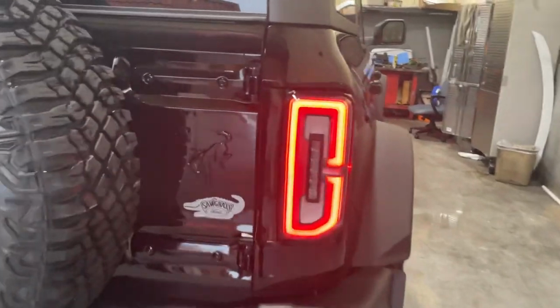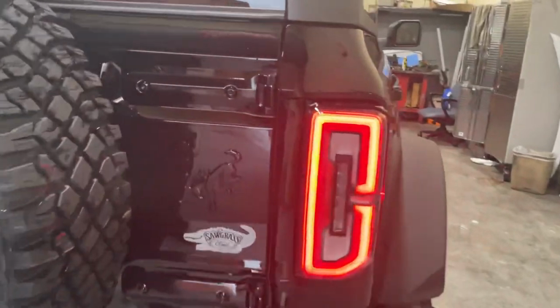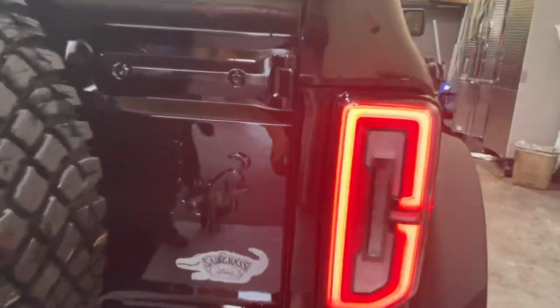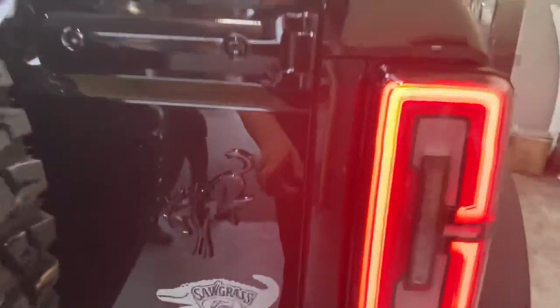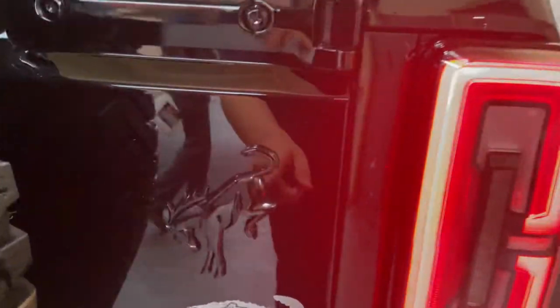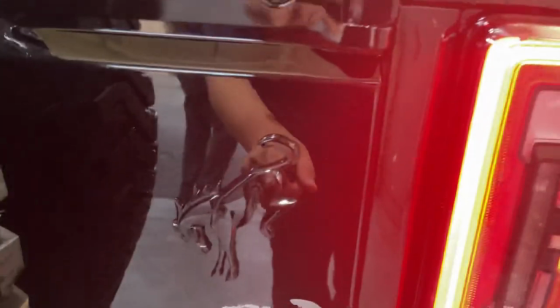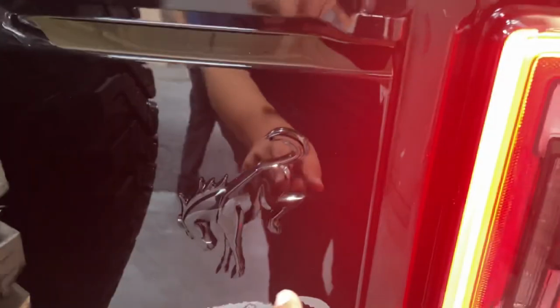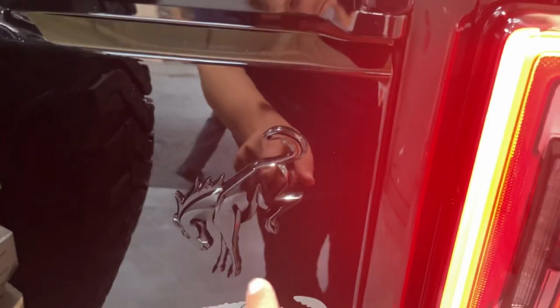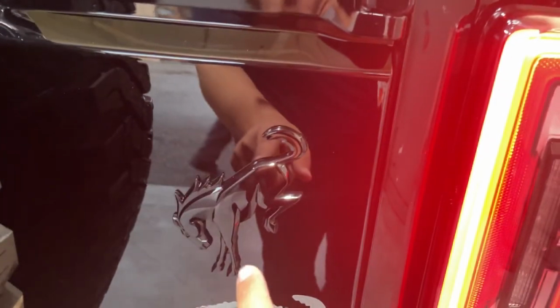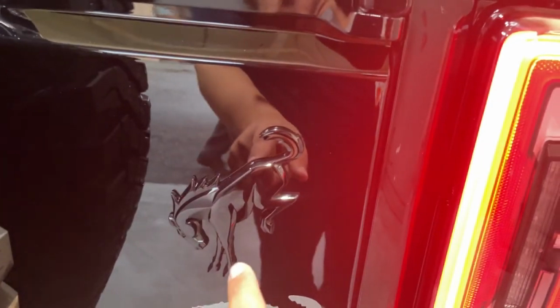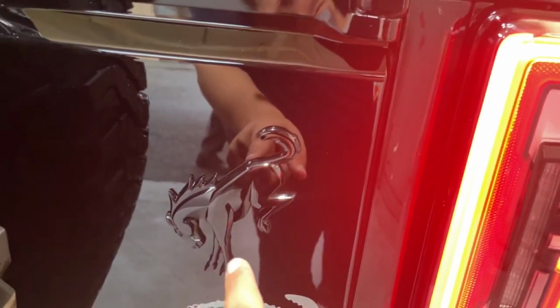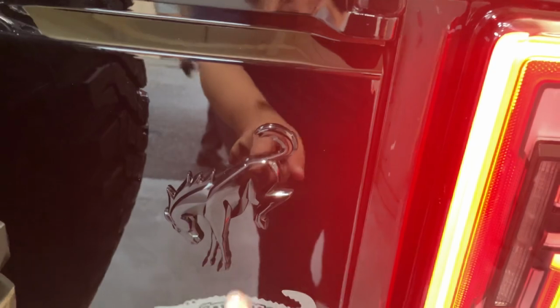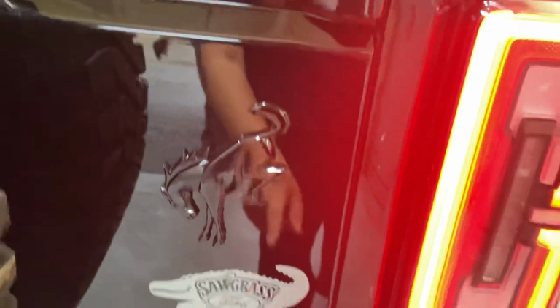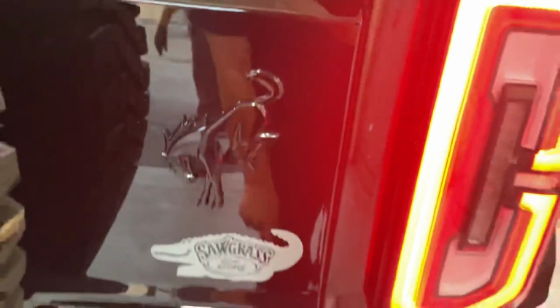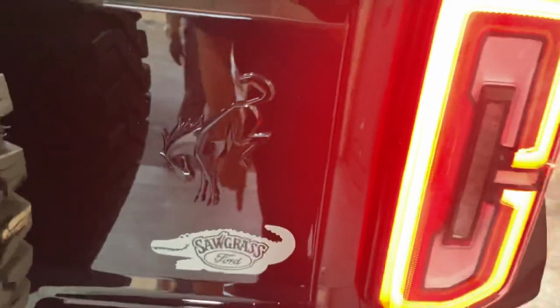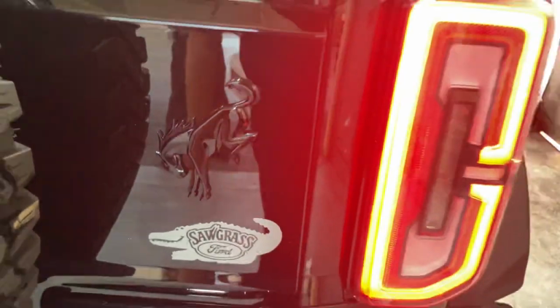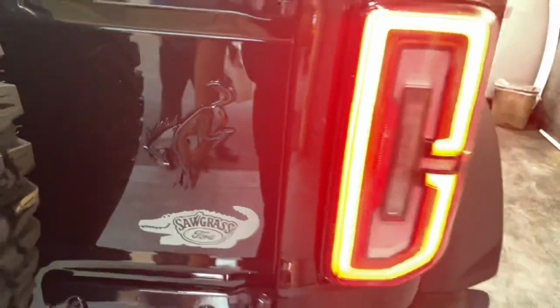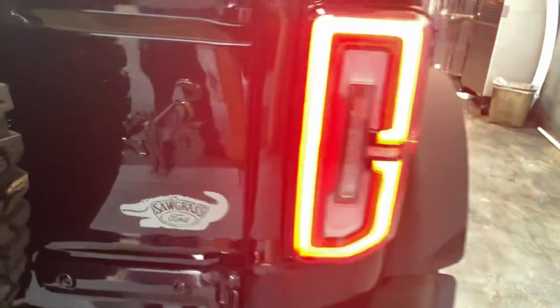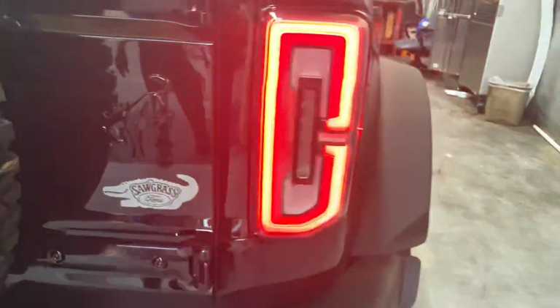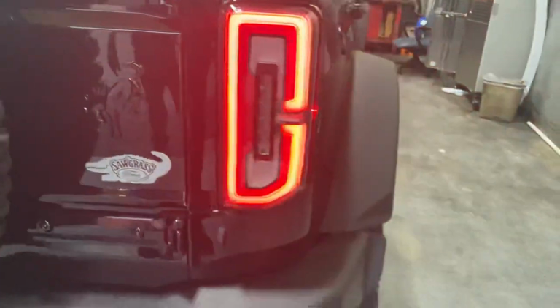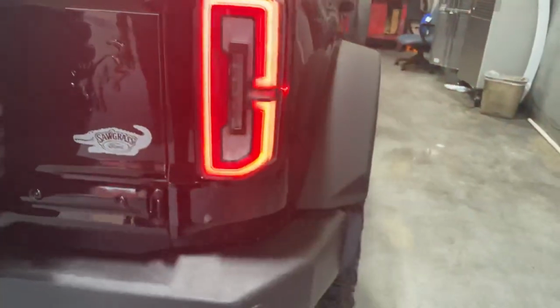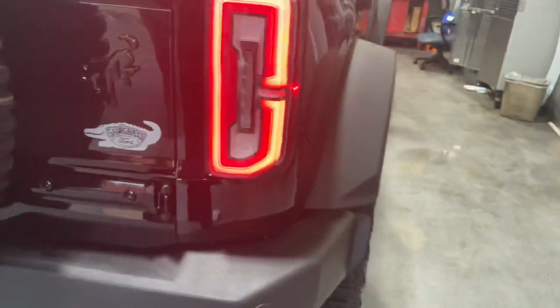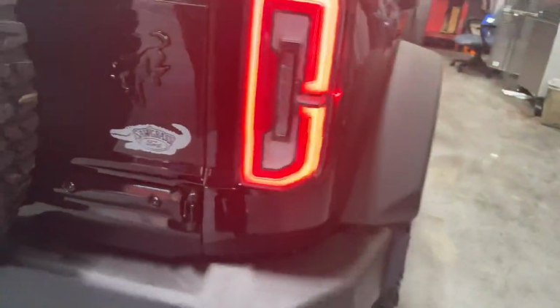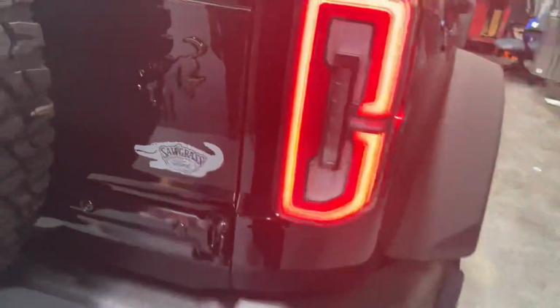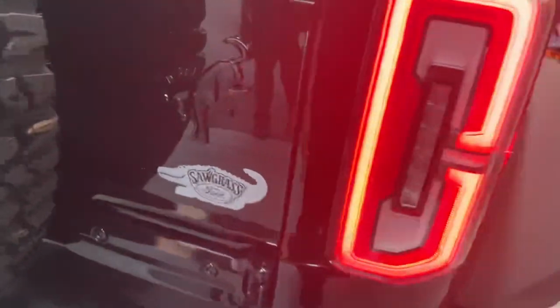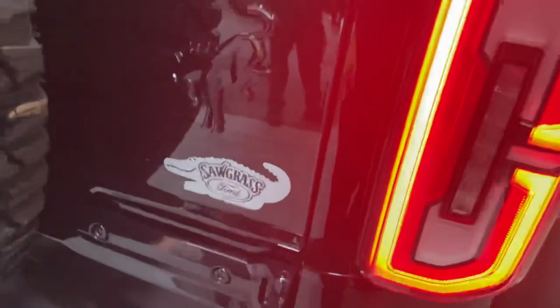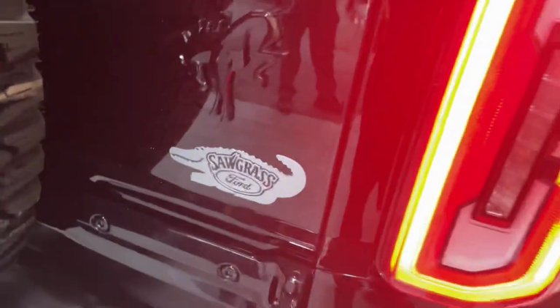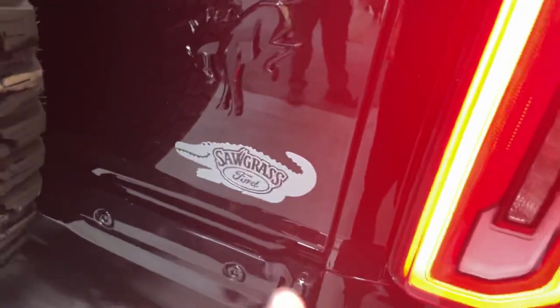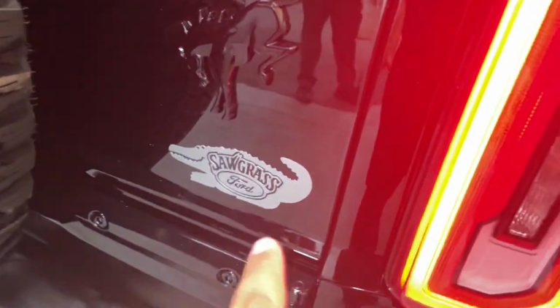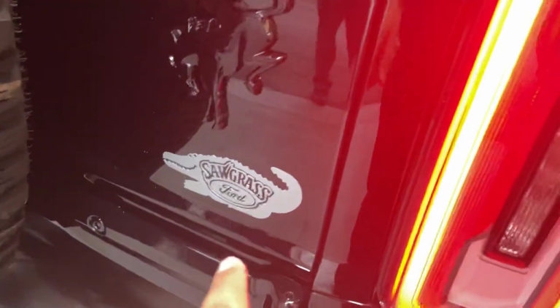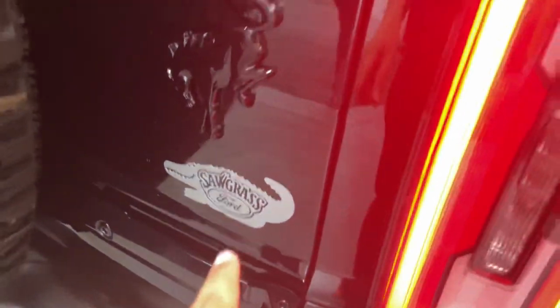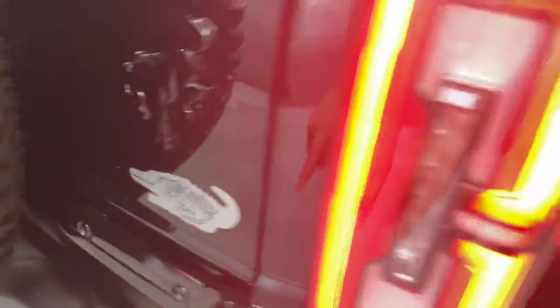You can barely see the logo with the black on black. I'm sure he's gonna take that off.